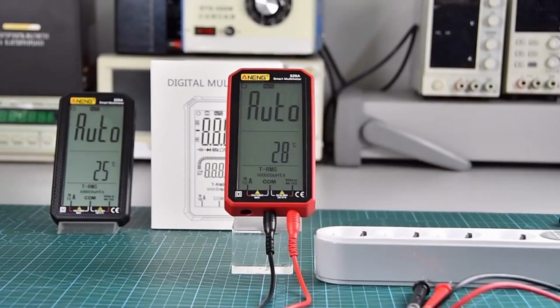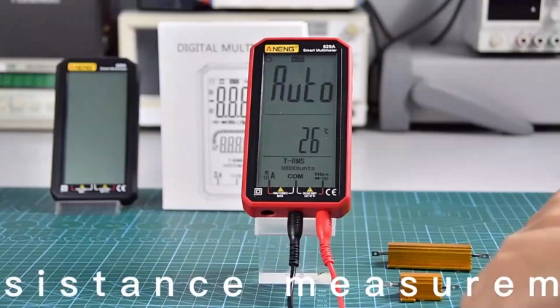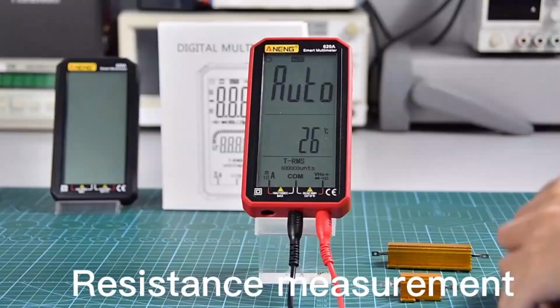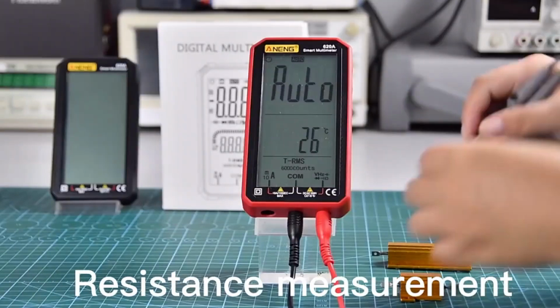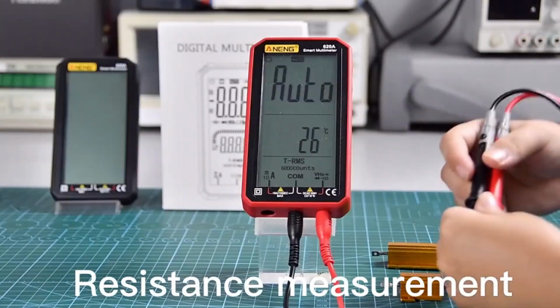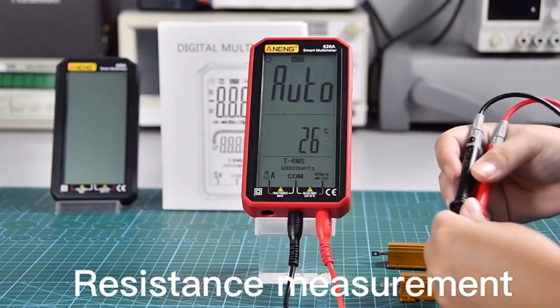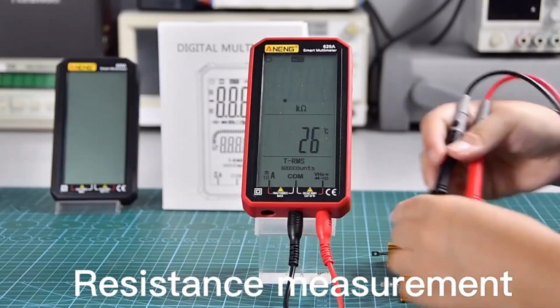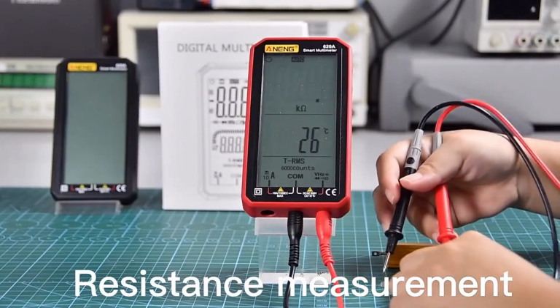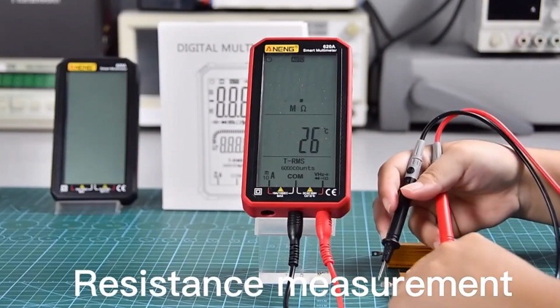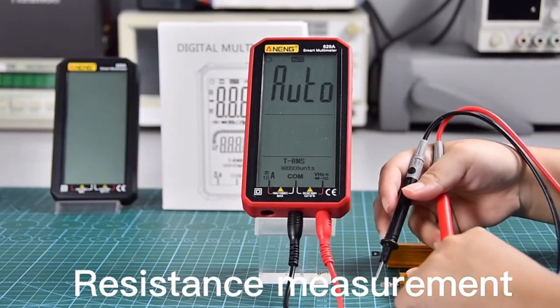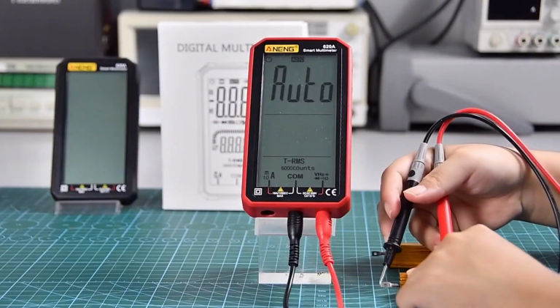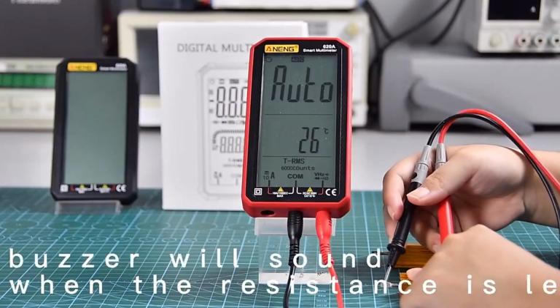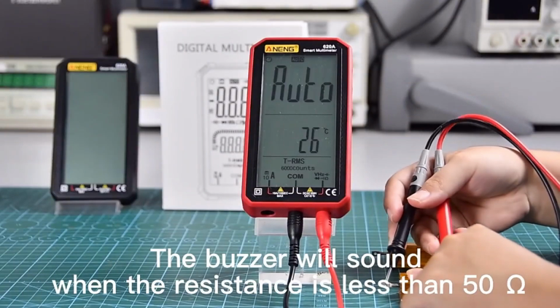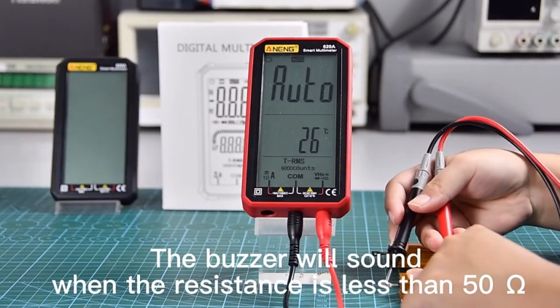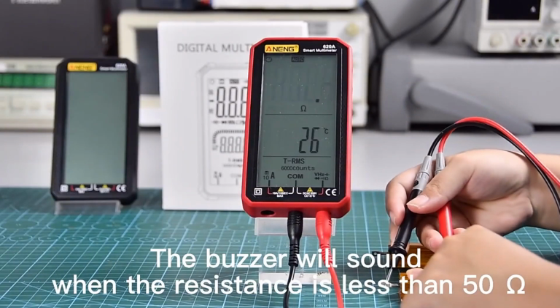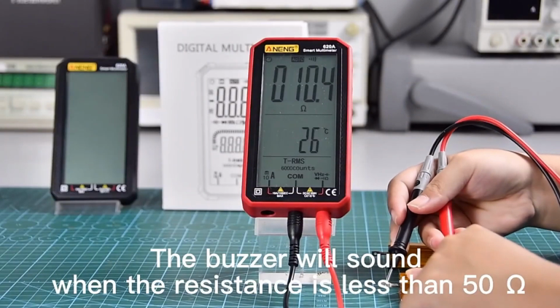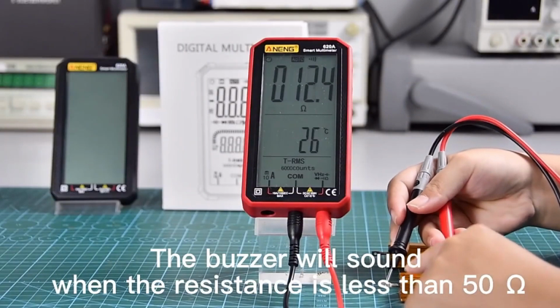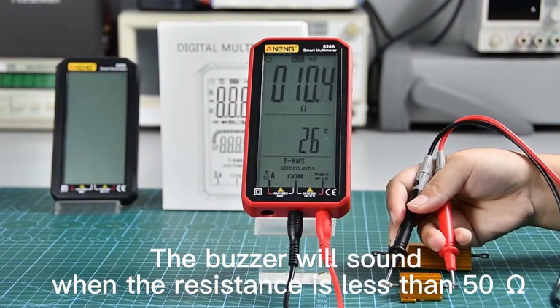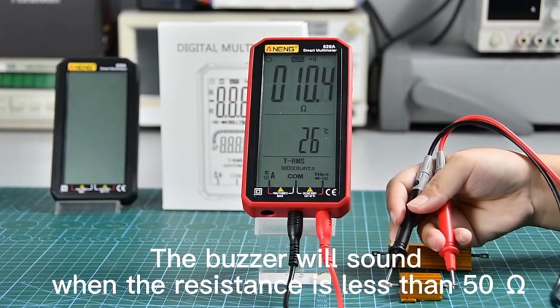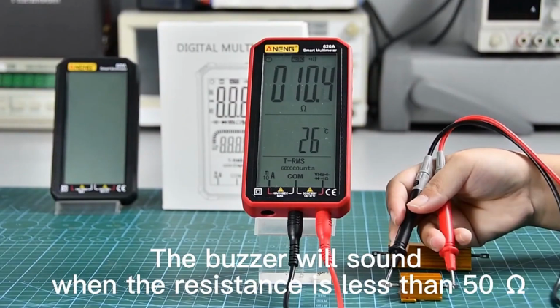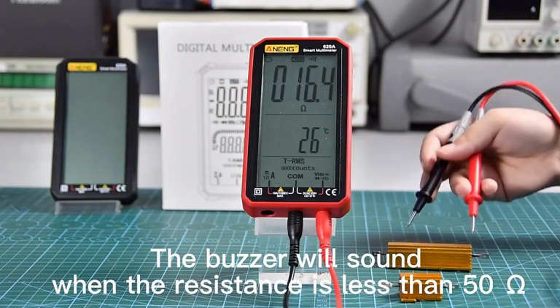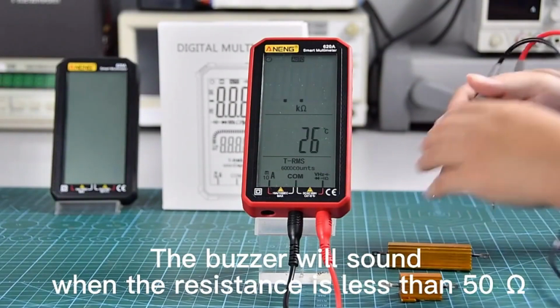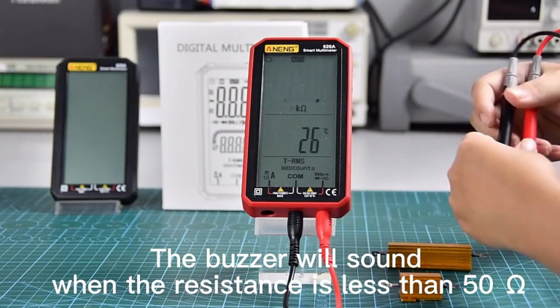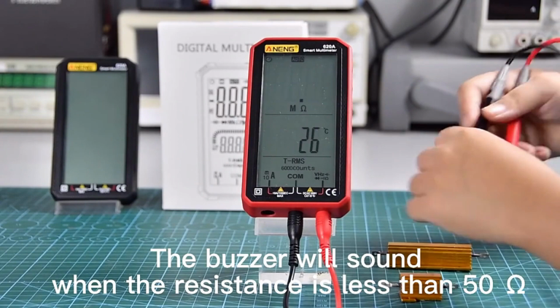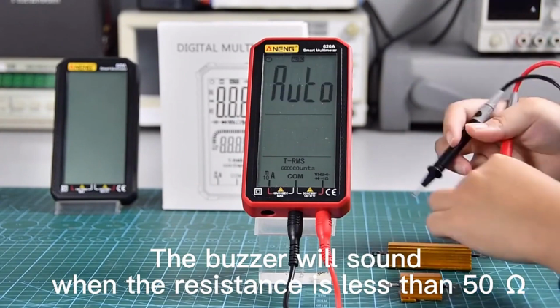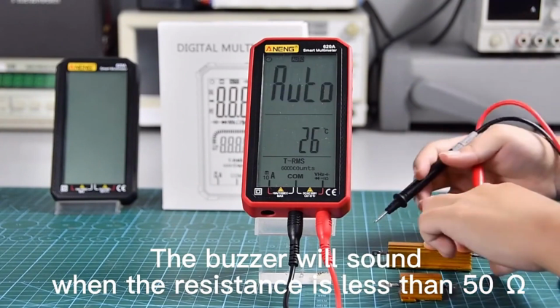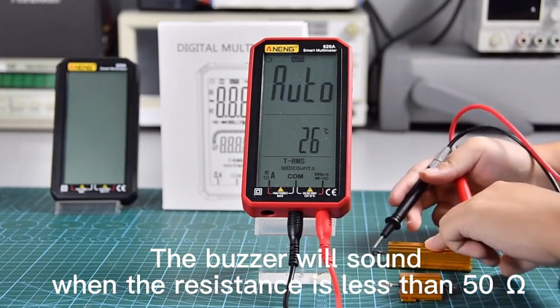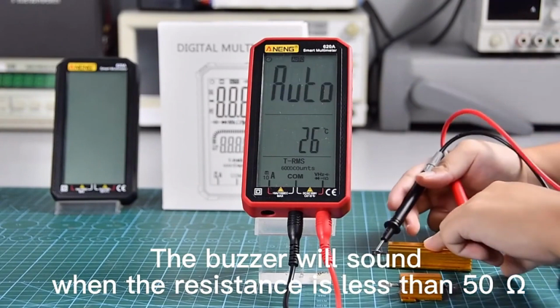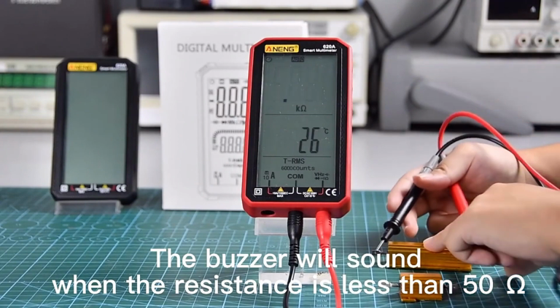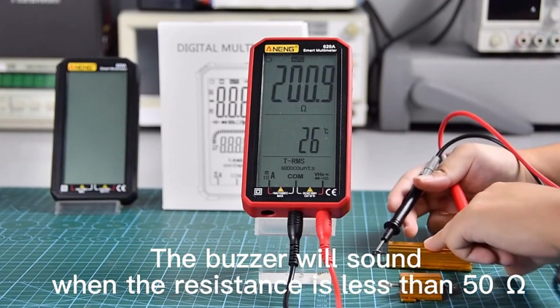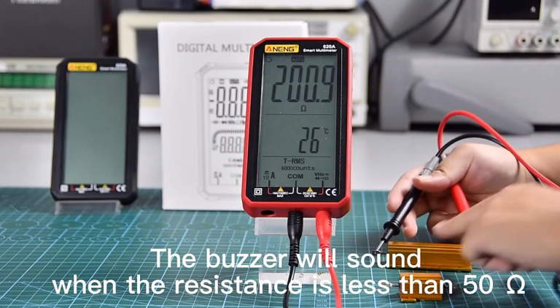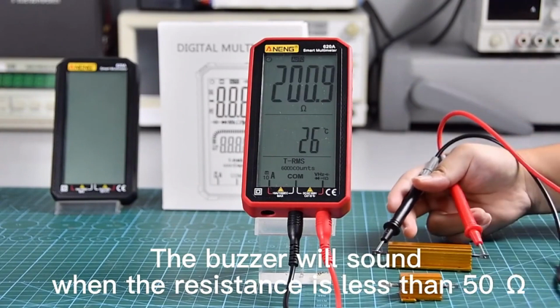Resistance measurement. The buzzer will sound when the resistance is less than 50 ohms.